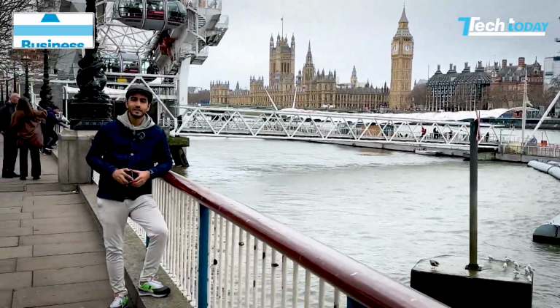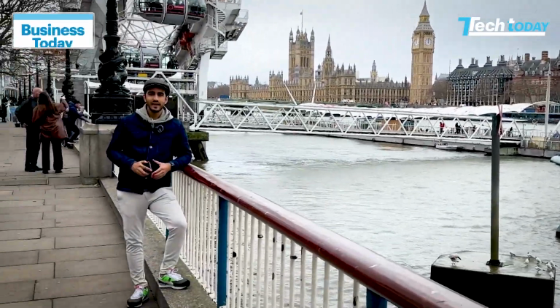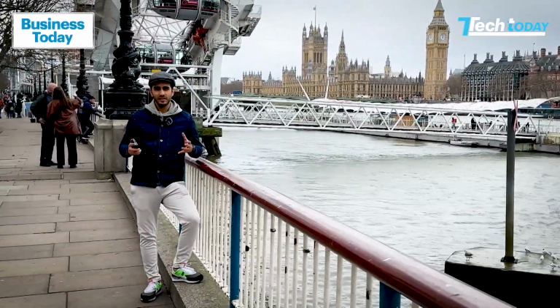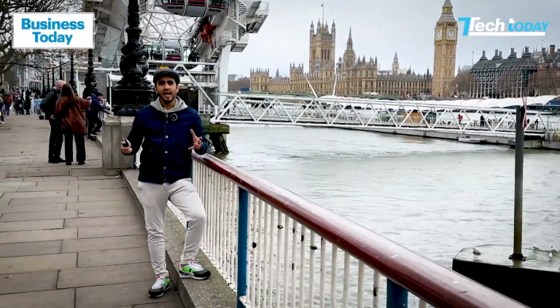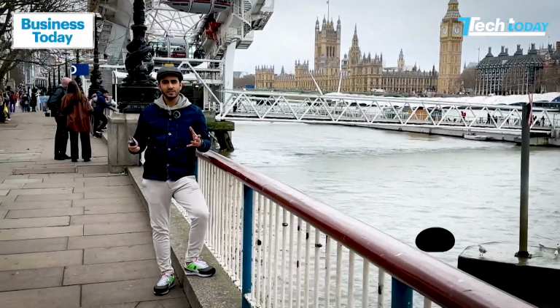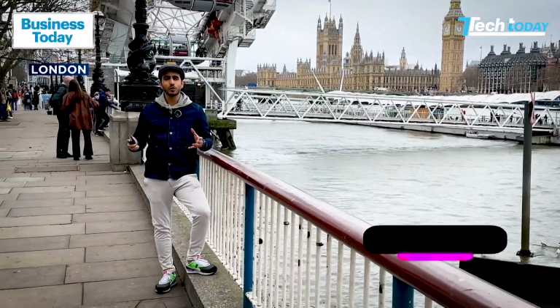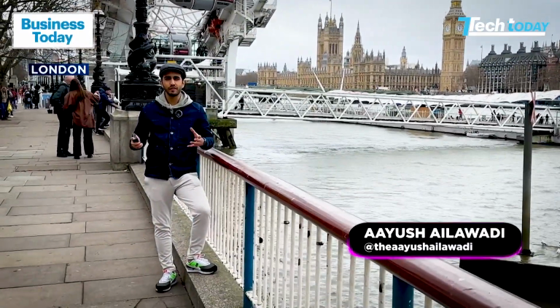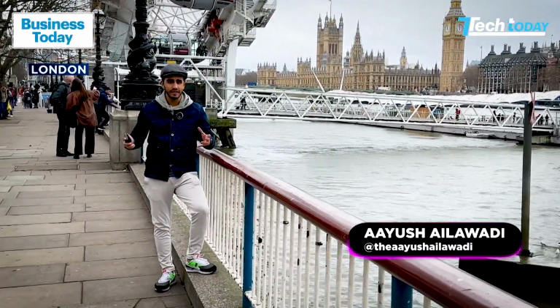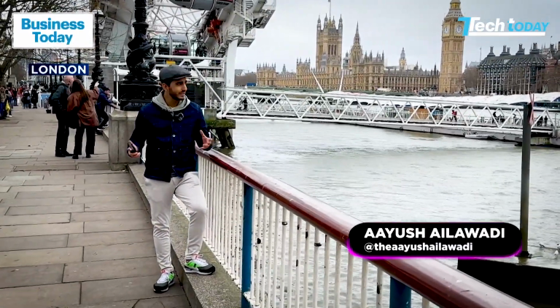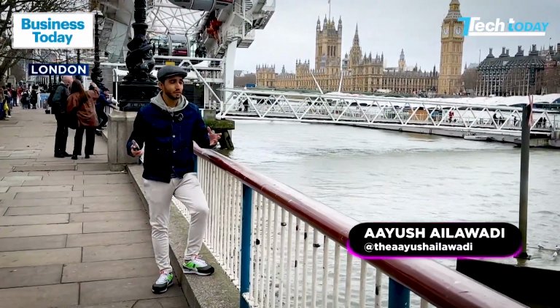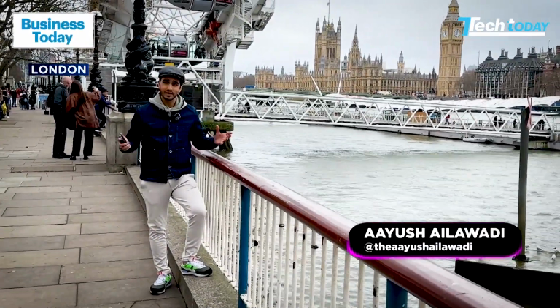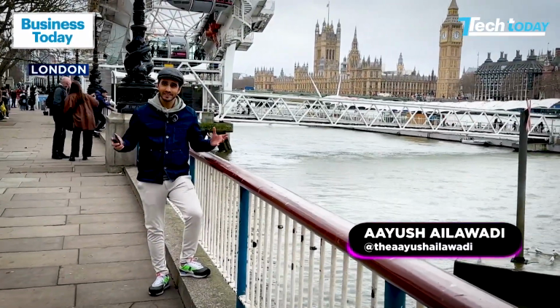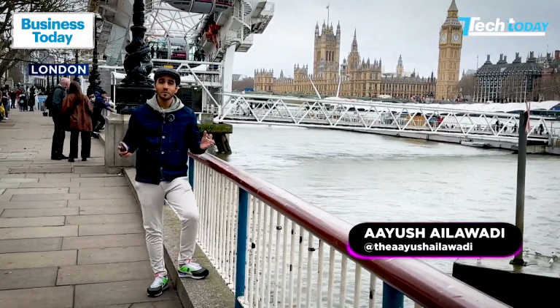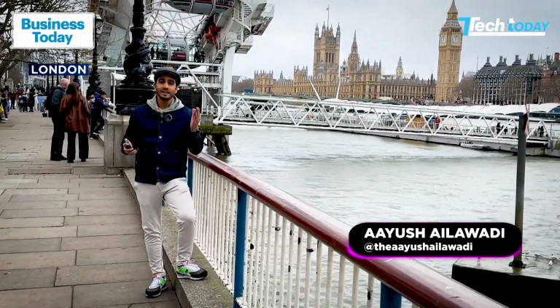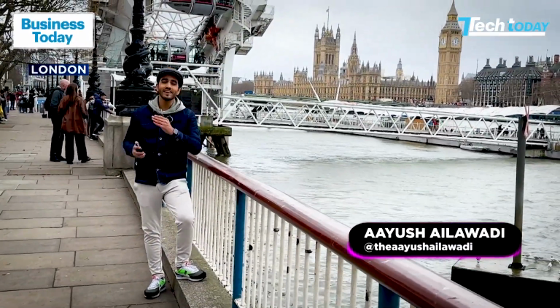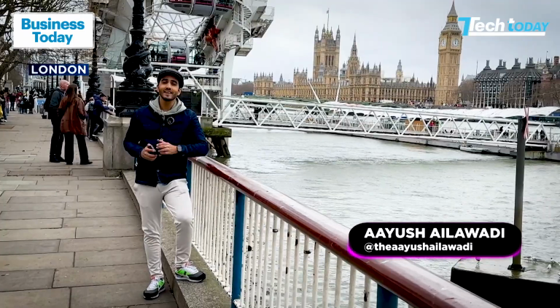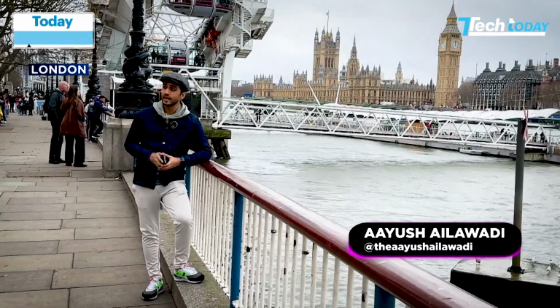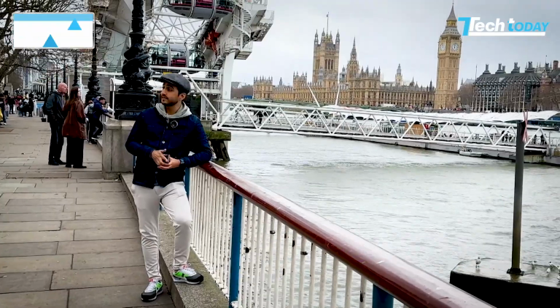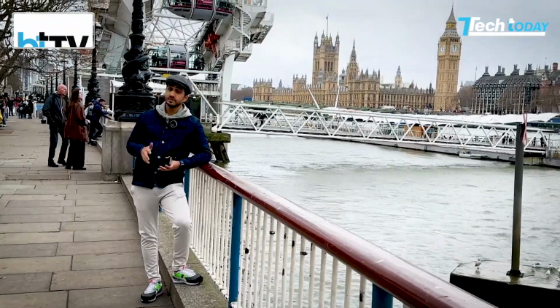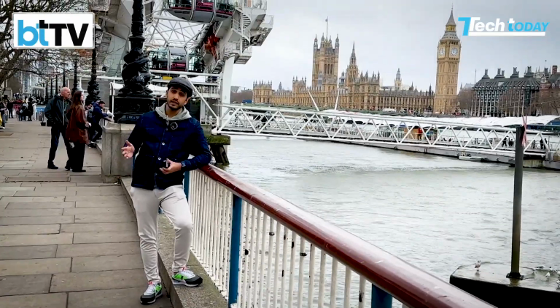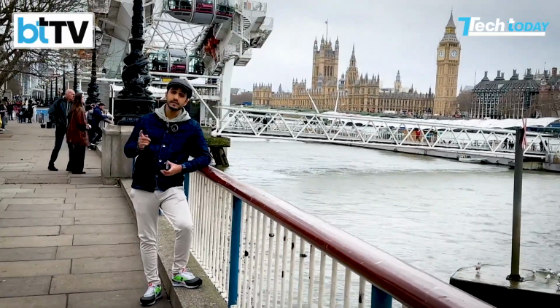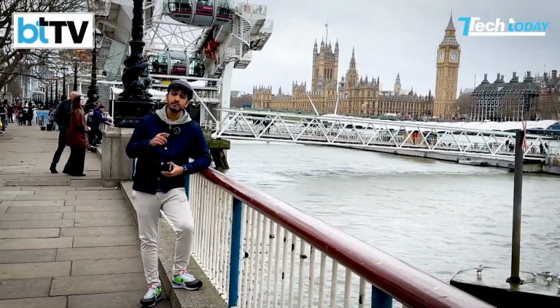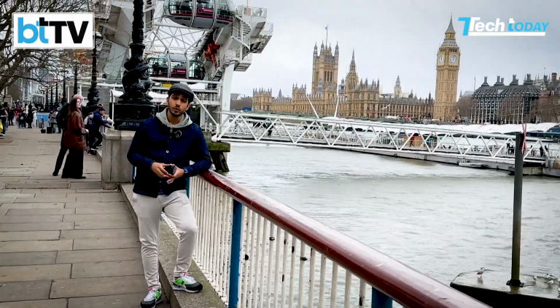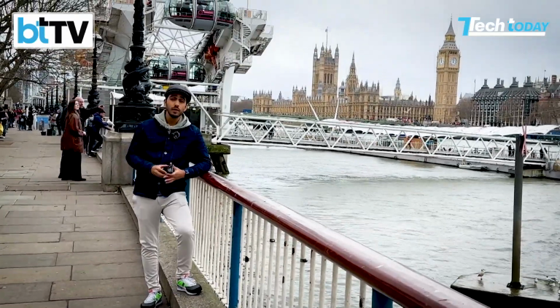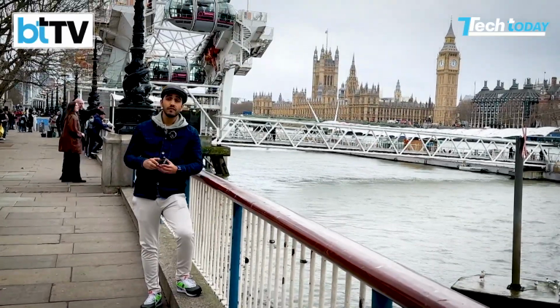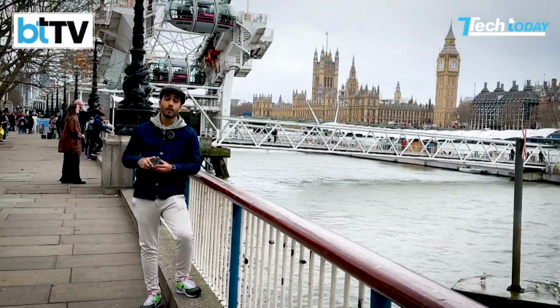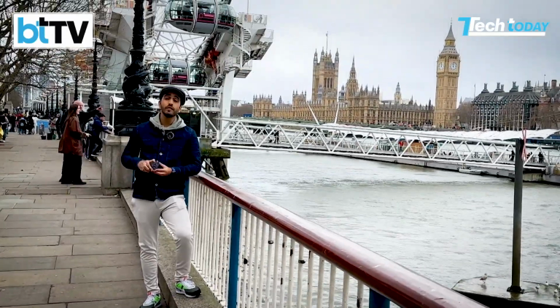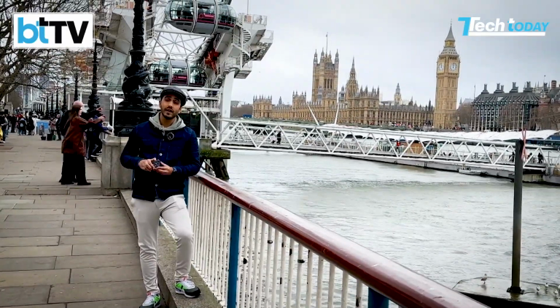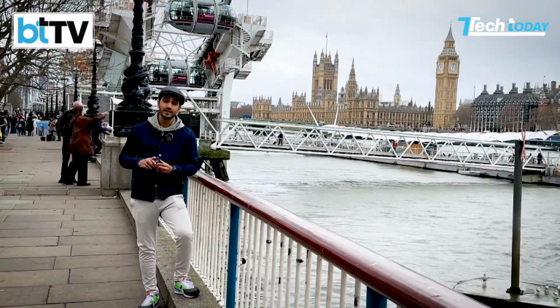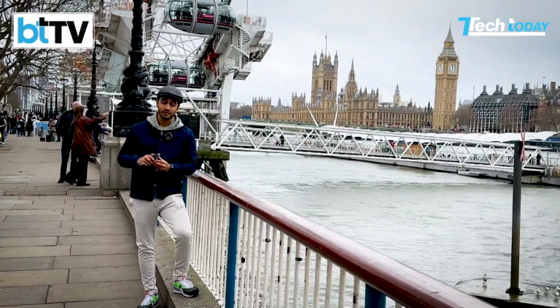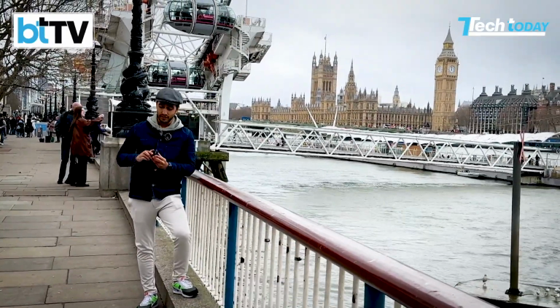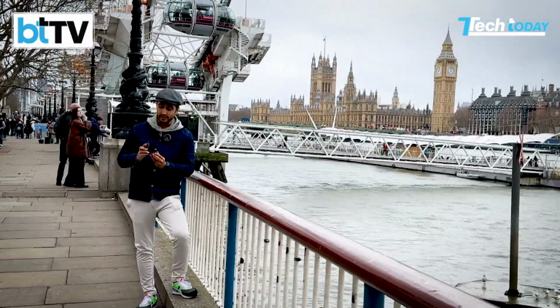Tech Today has a sort of affinity for London. We're here yet again, same city, same view, but for a very different reason.